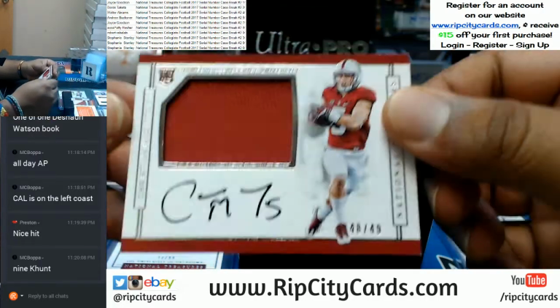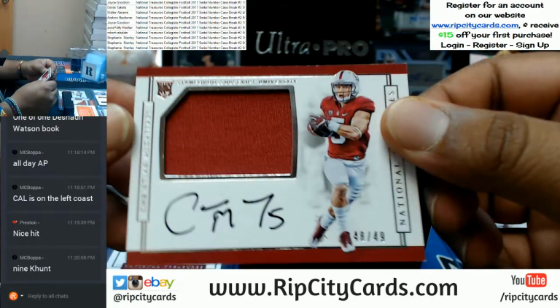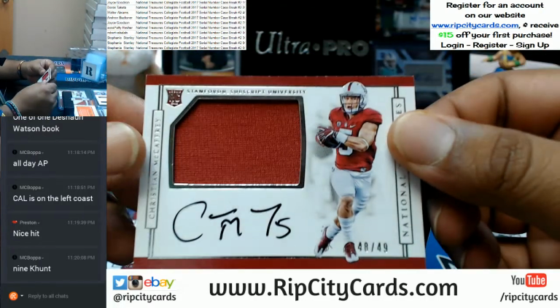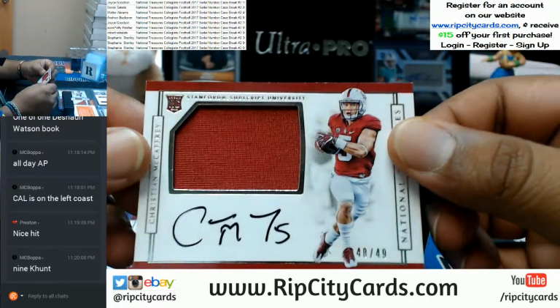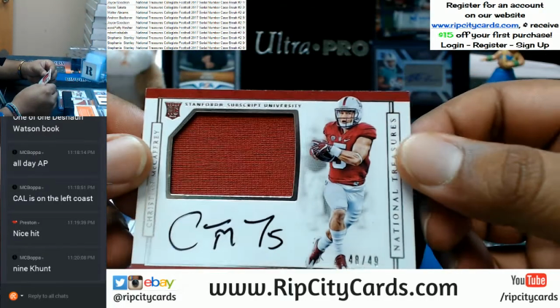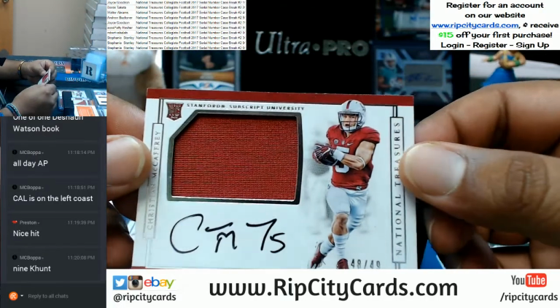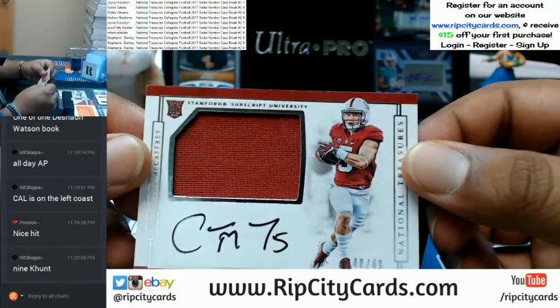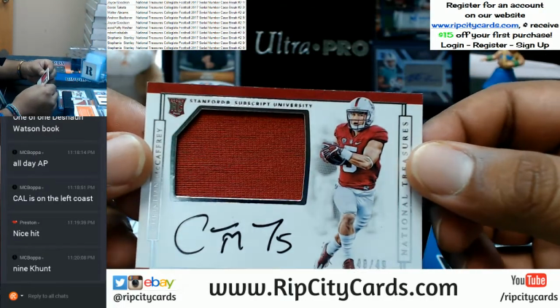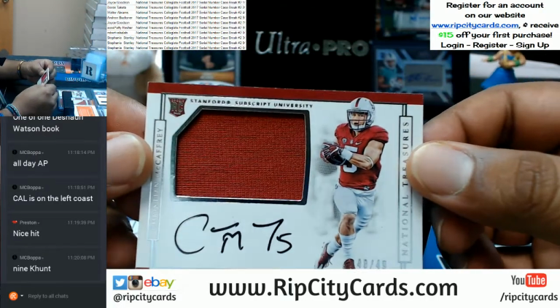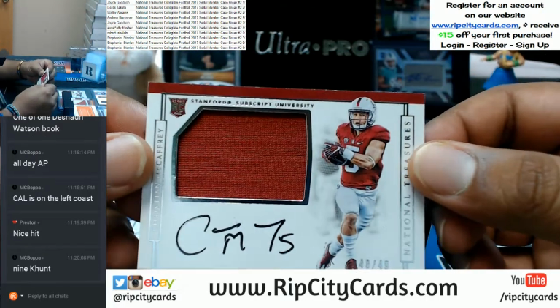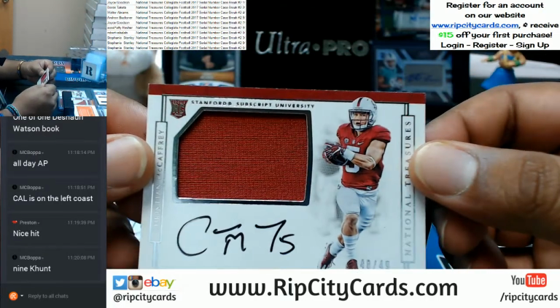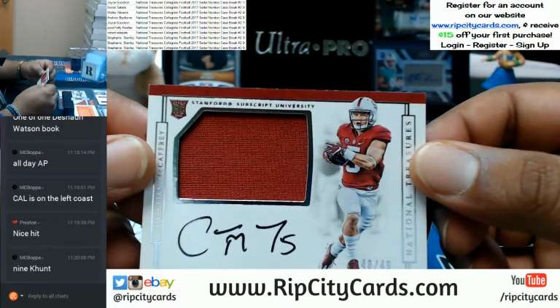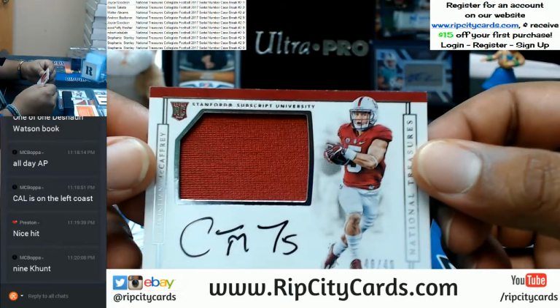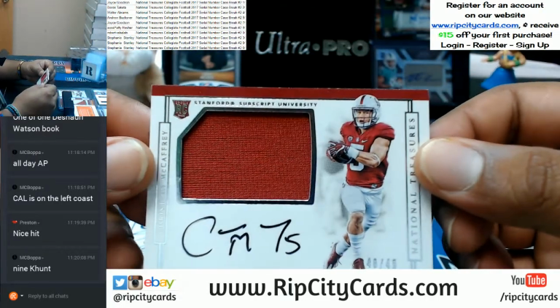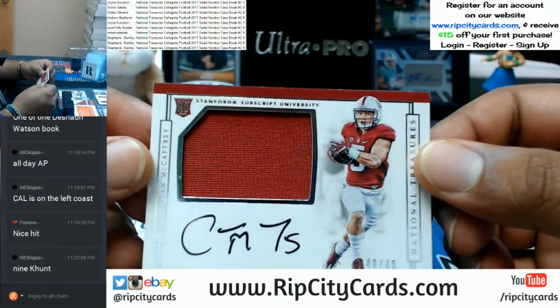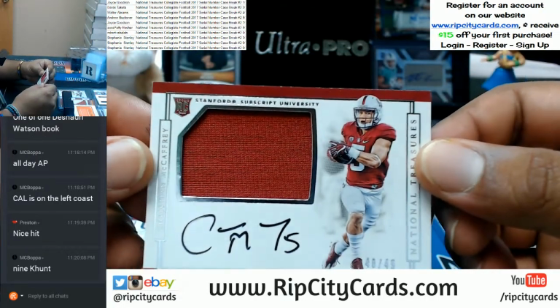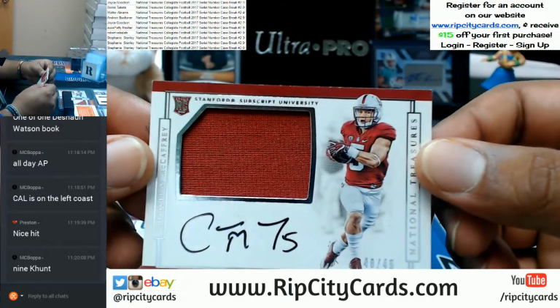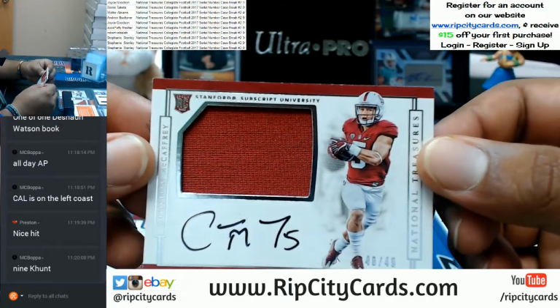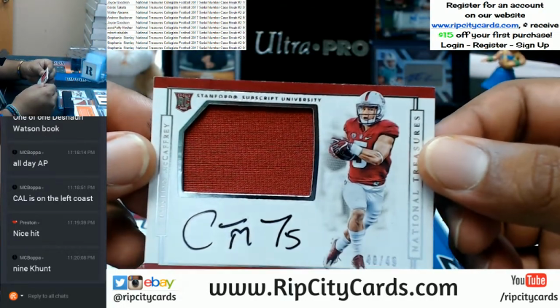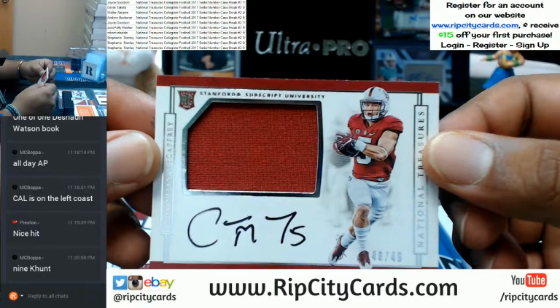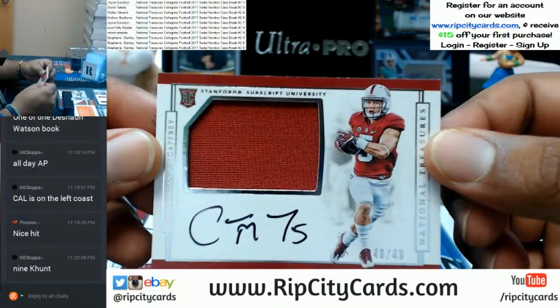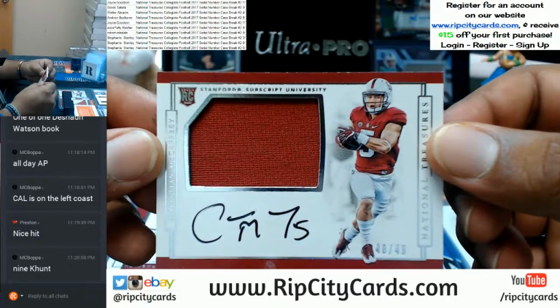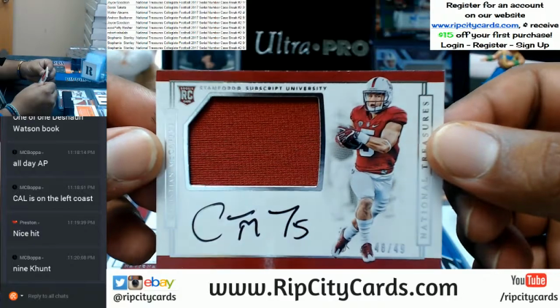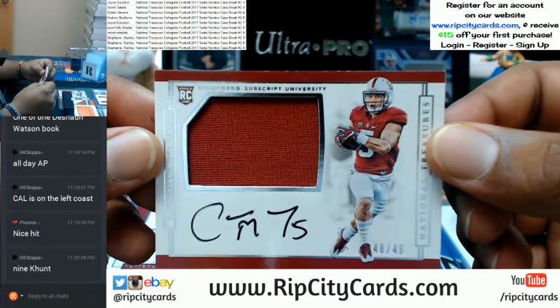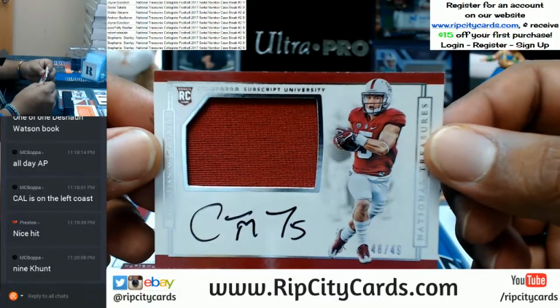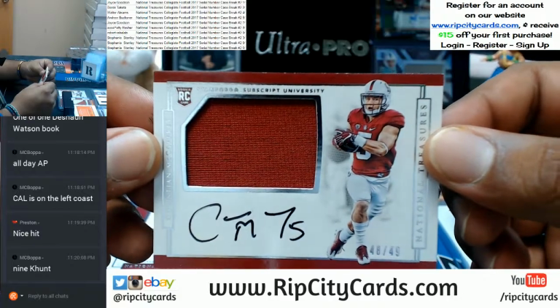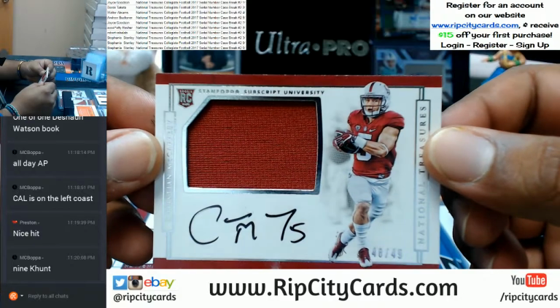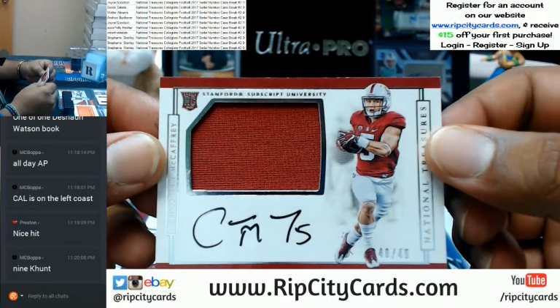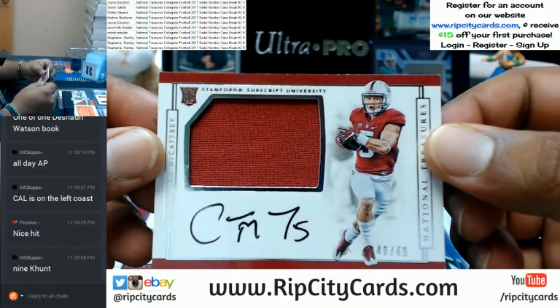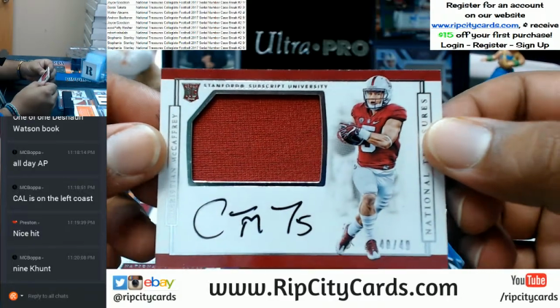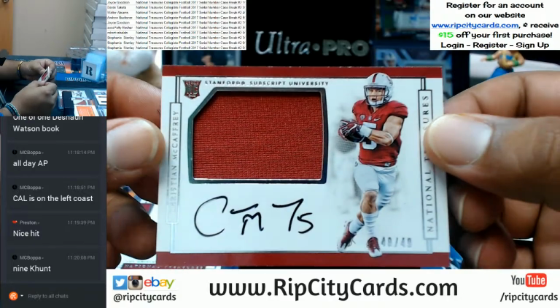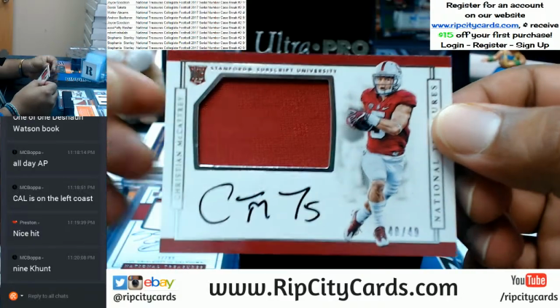To the eighth spot — Christian McCaffrey with the patch auto. Very nice.